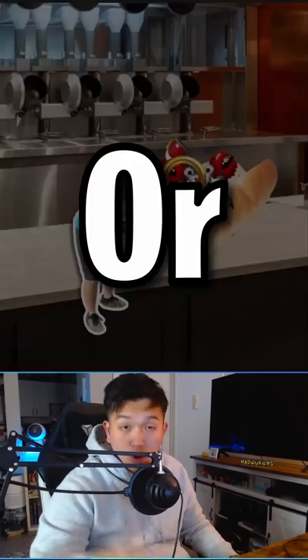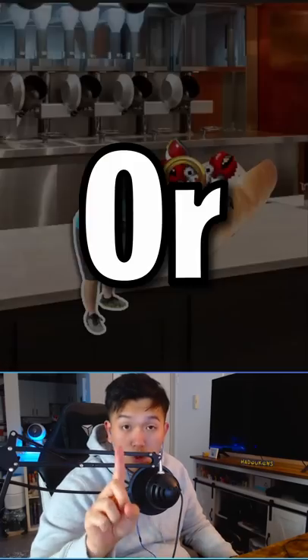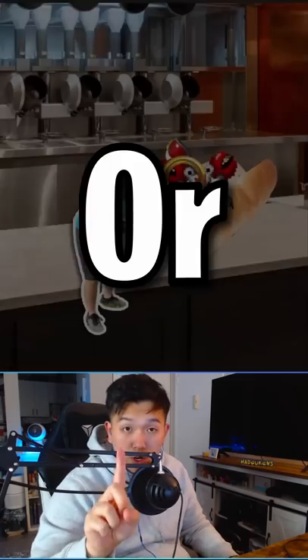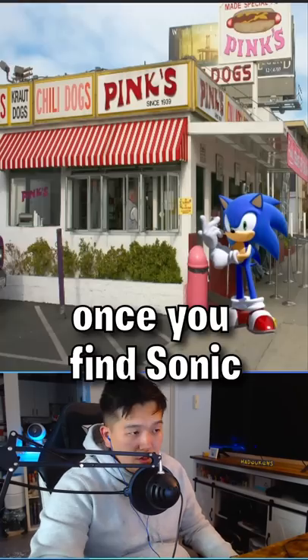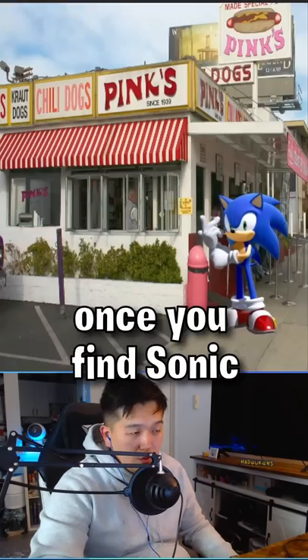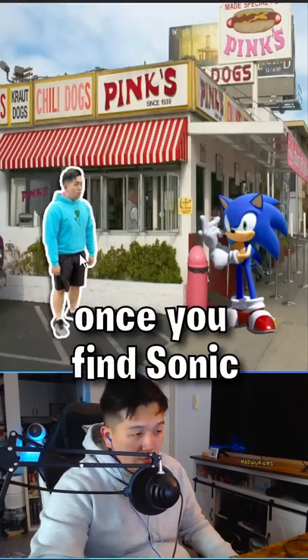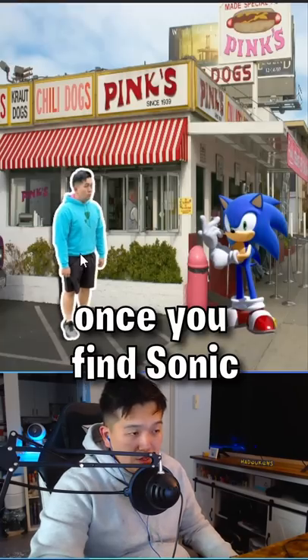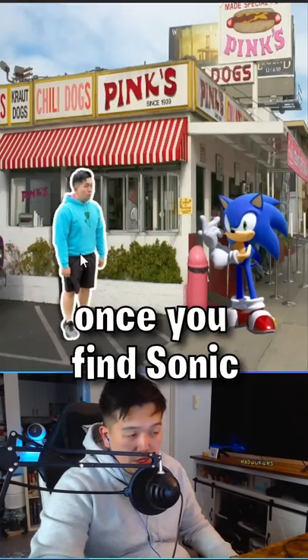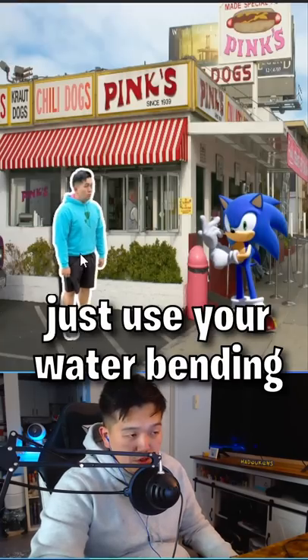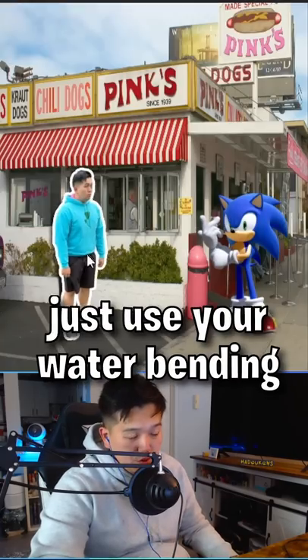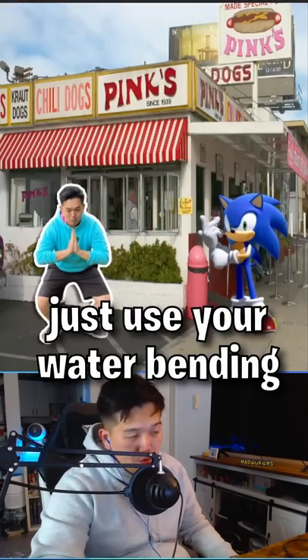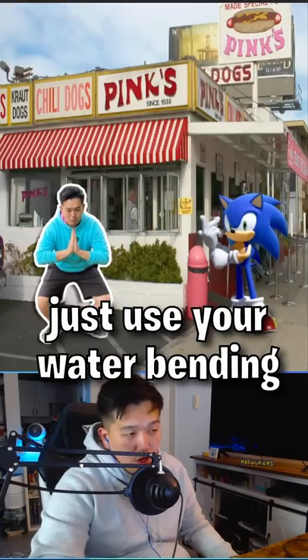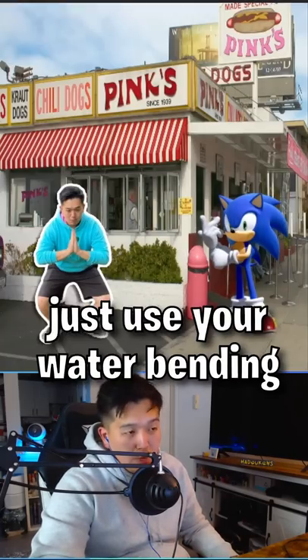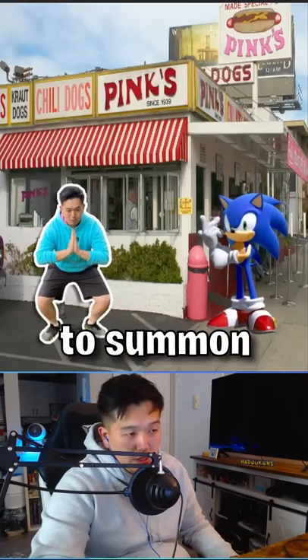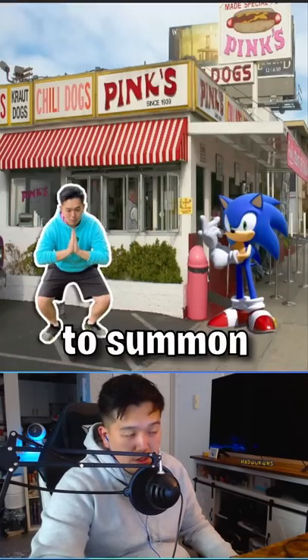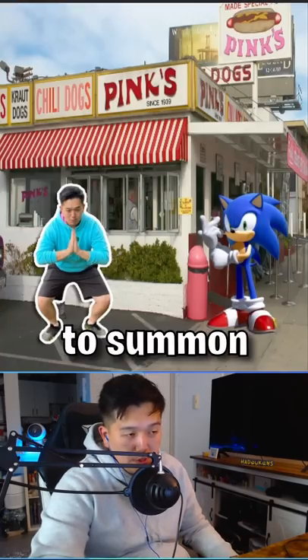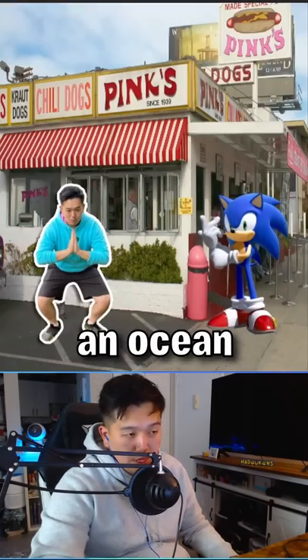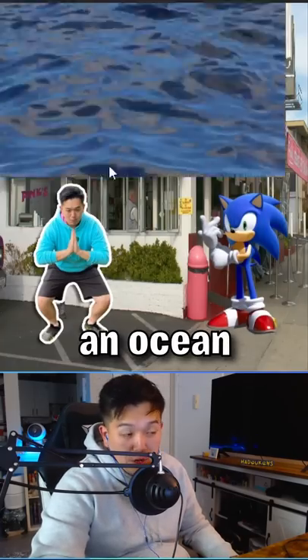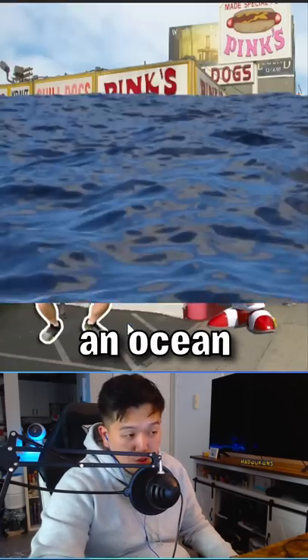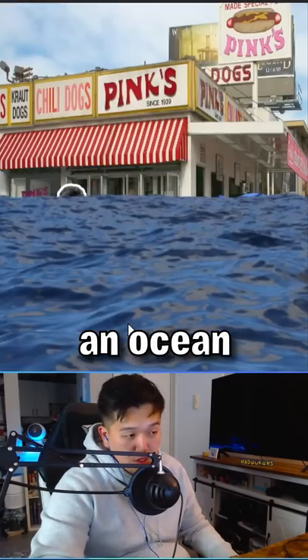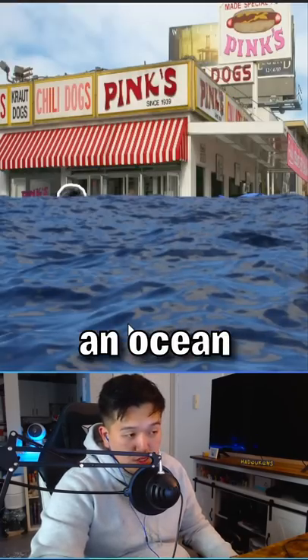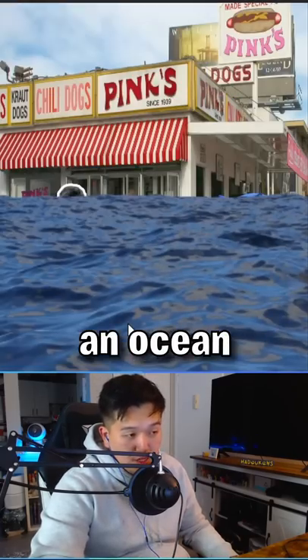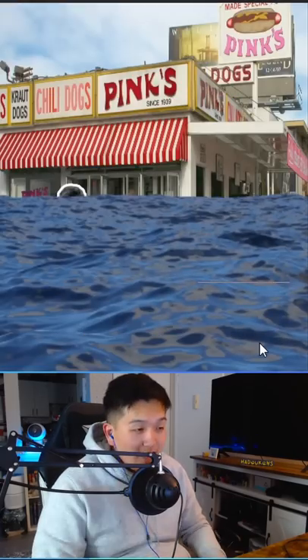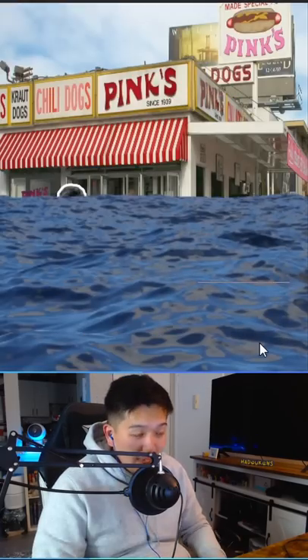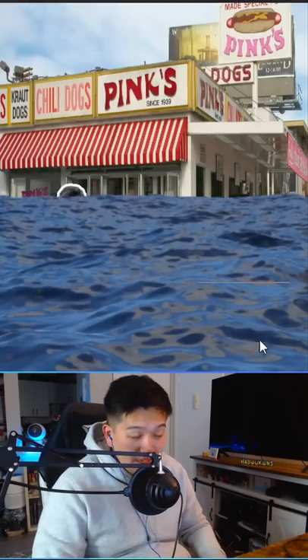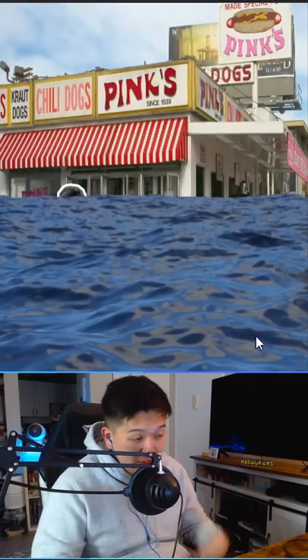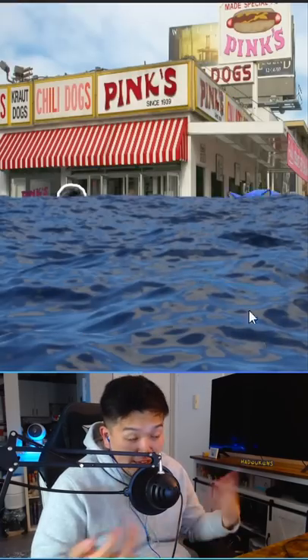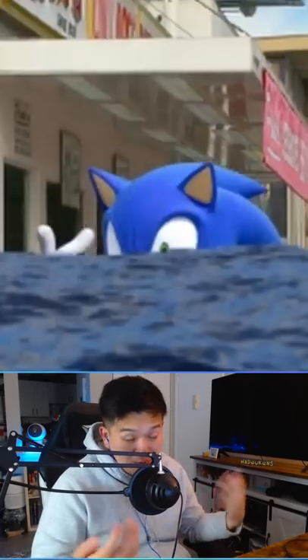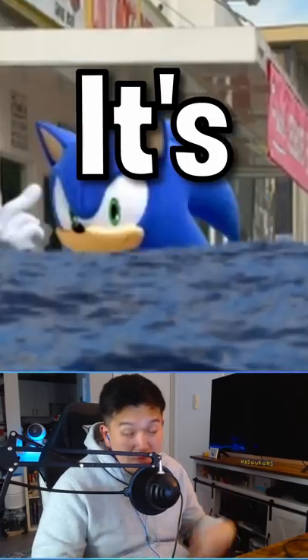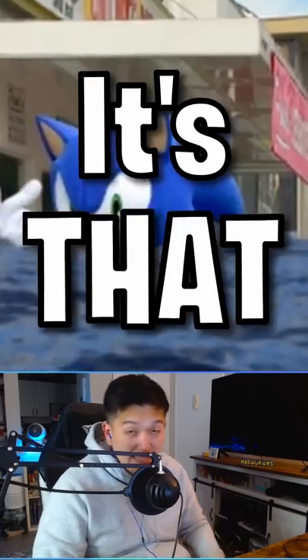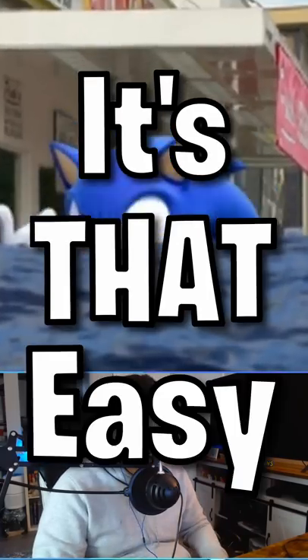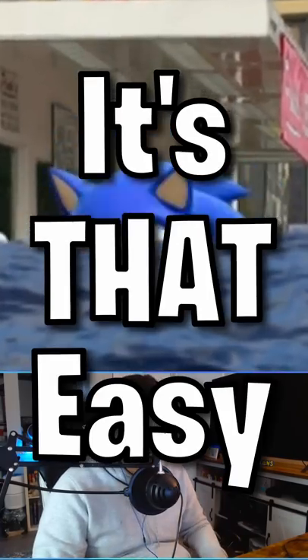Or once you find Sonic, just use your waterbending to summon an ocean. And yeah, it's that easy.